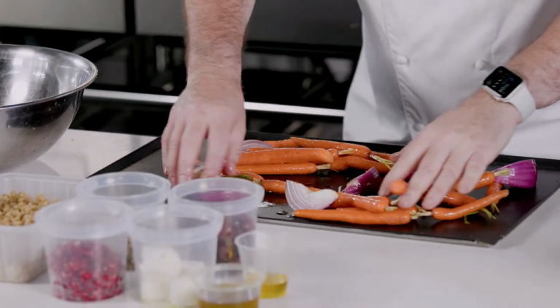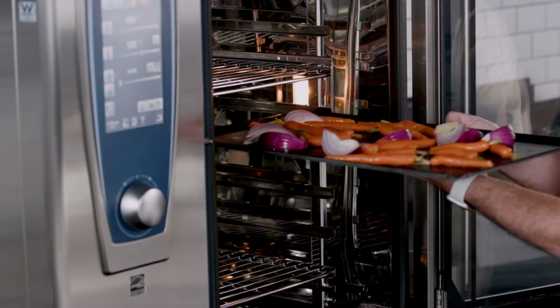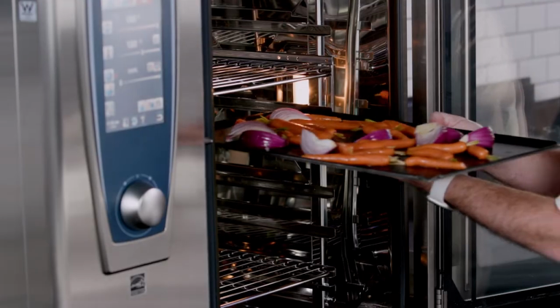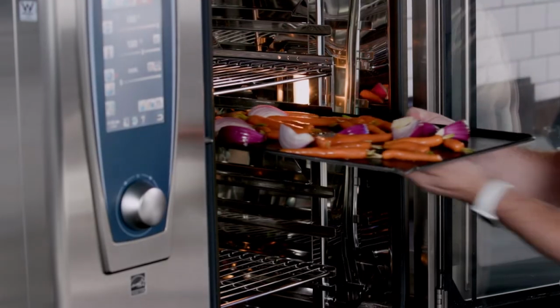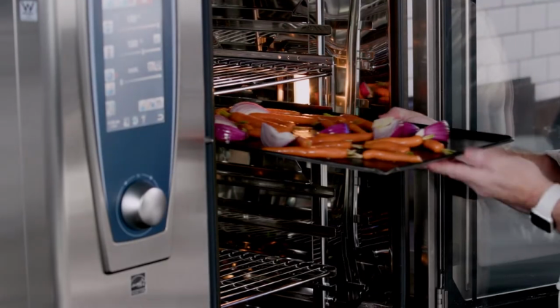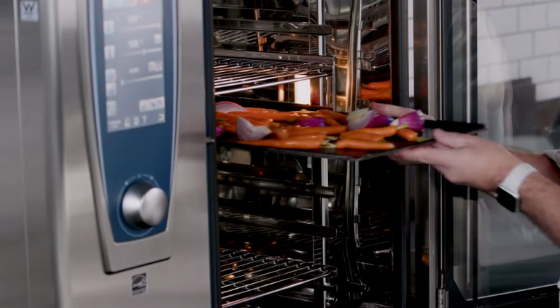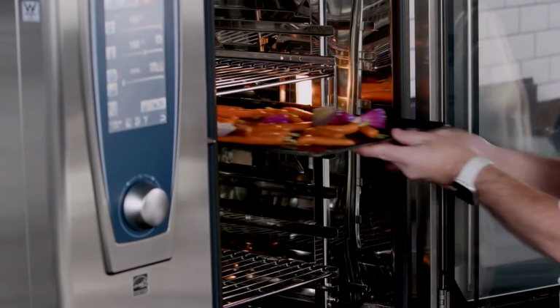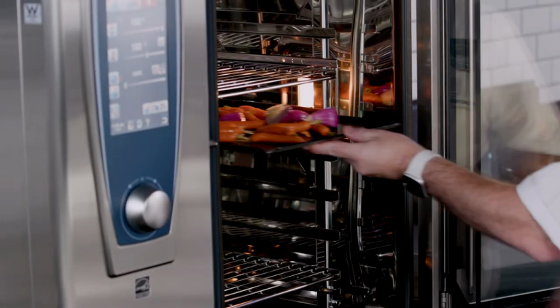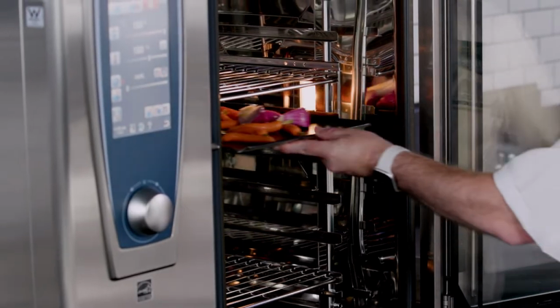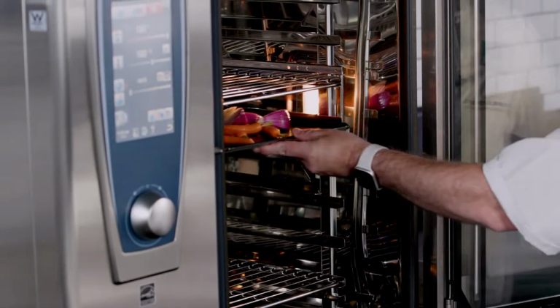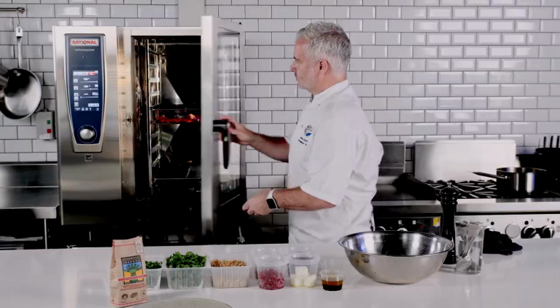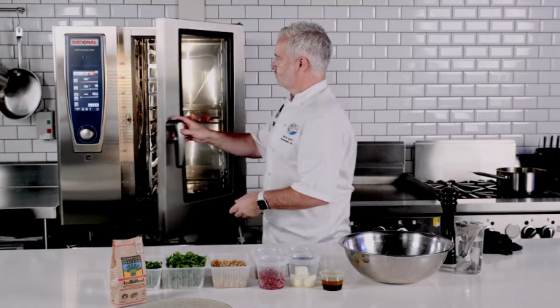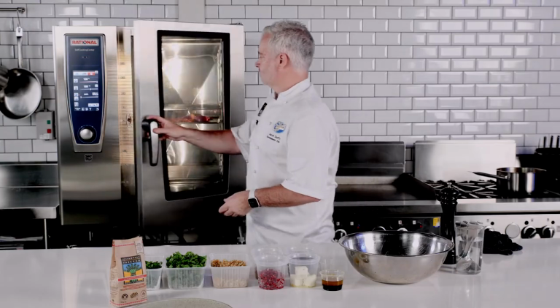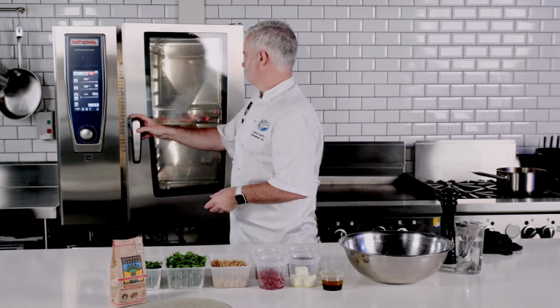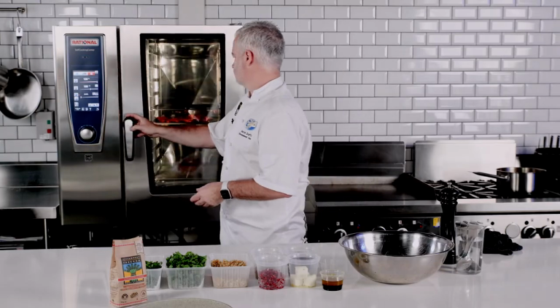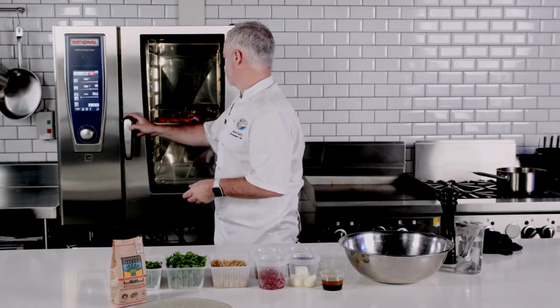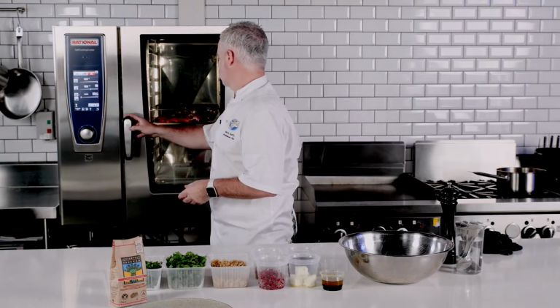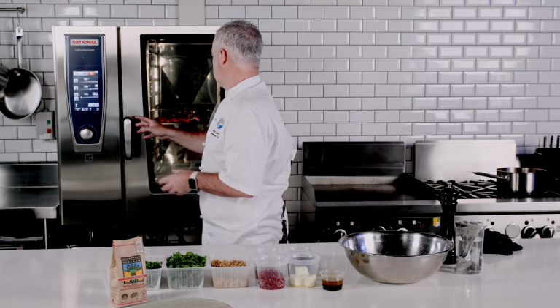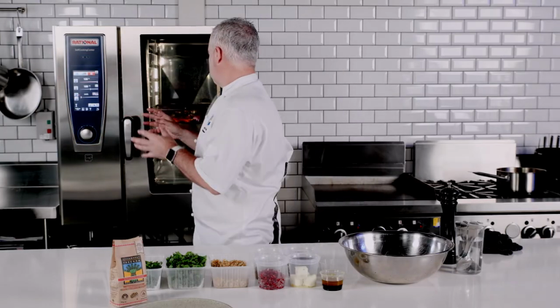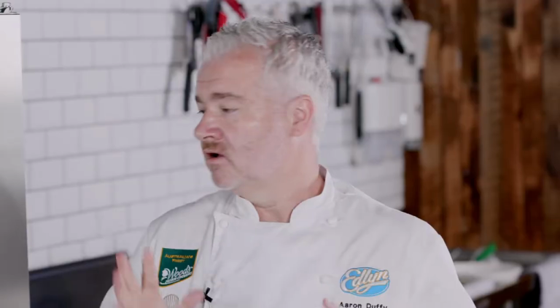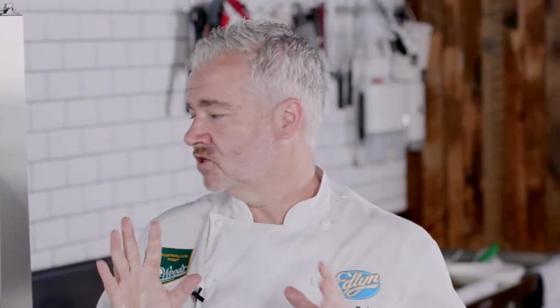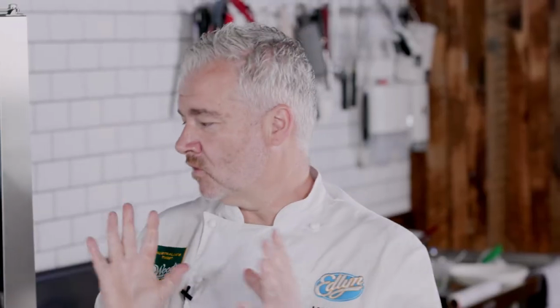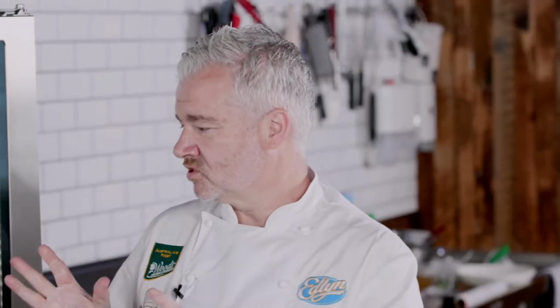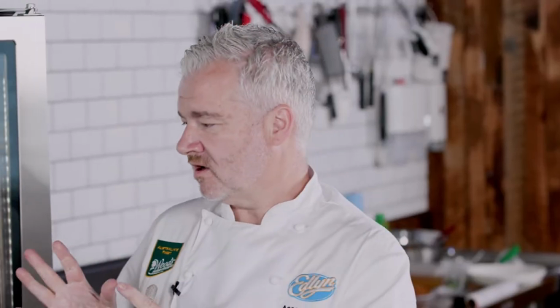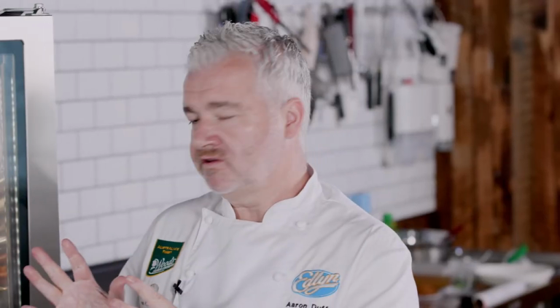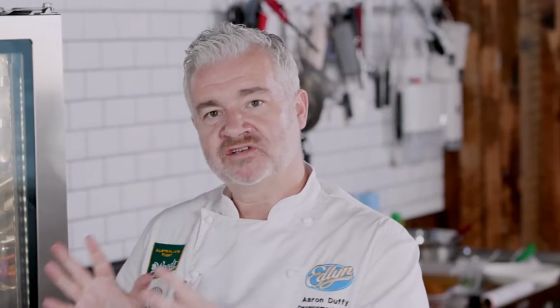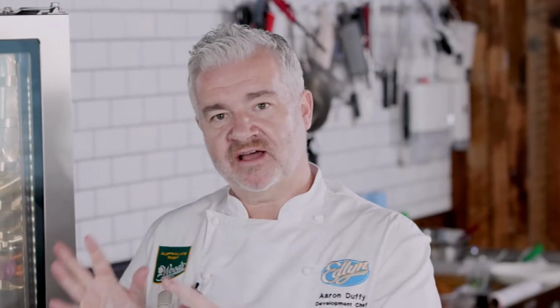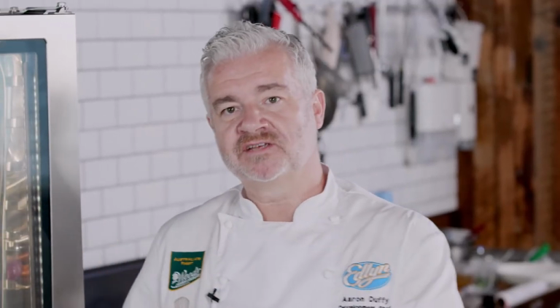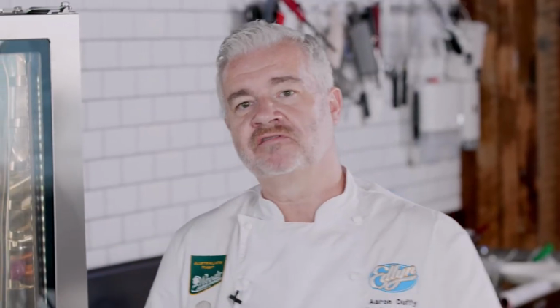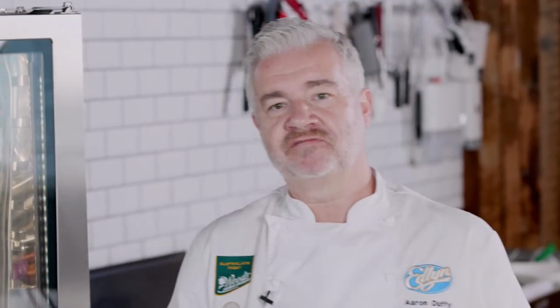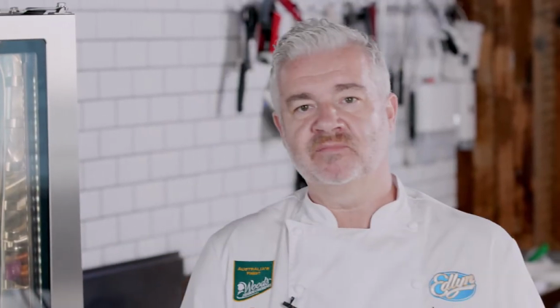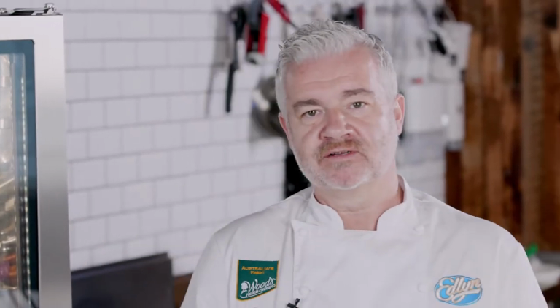Now we're going to roast them in the oven at gas mark 180. I'm going to roast the onions and carrots for 15 minutes.